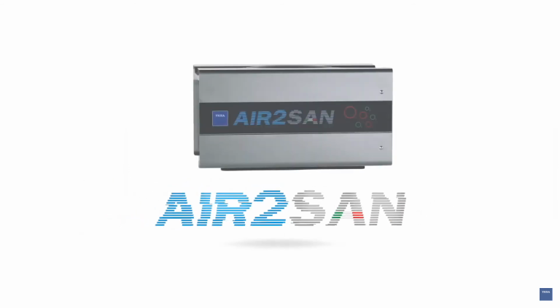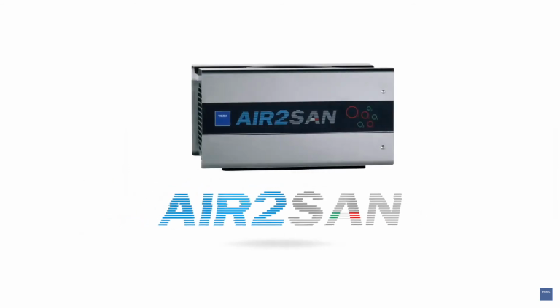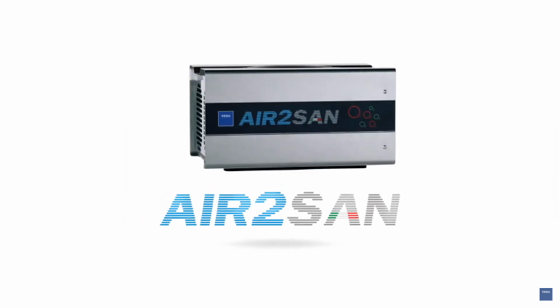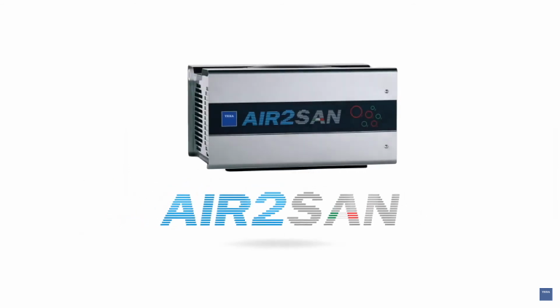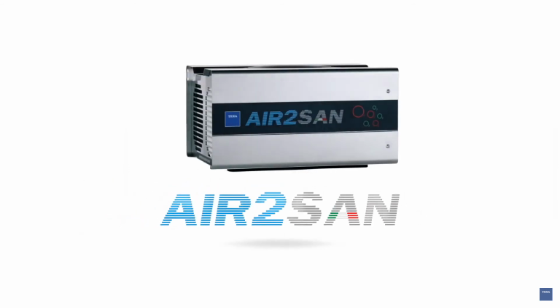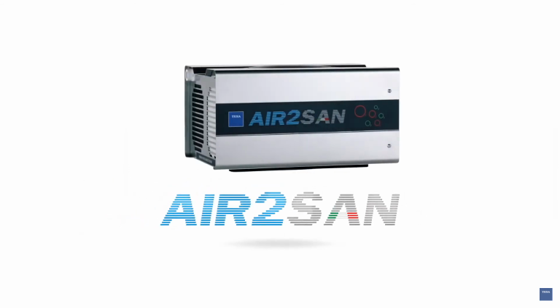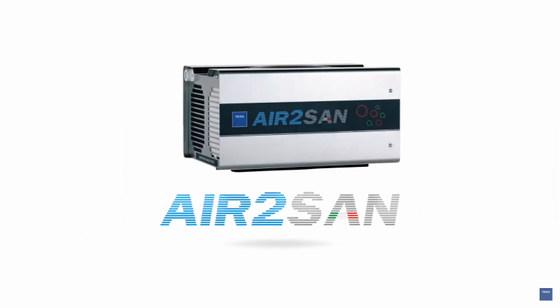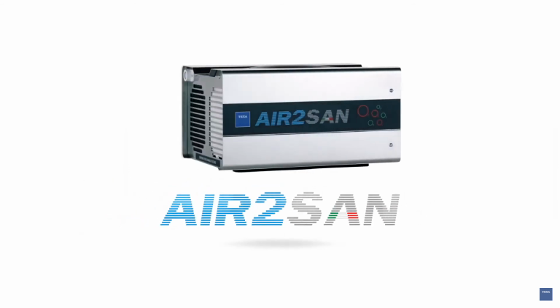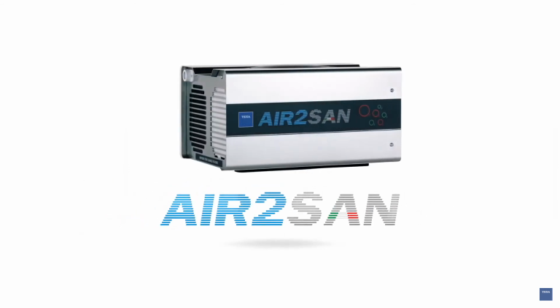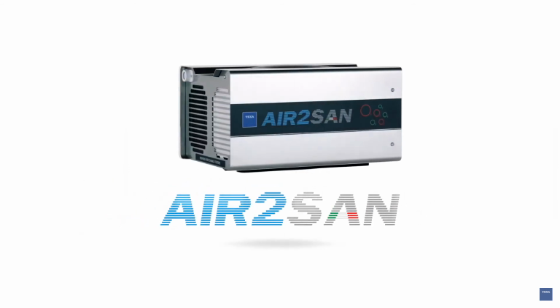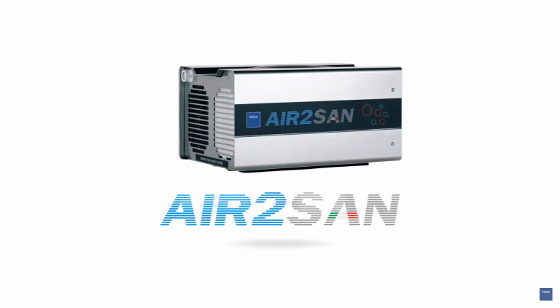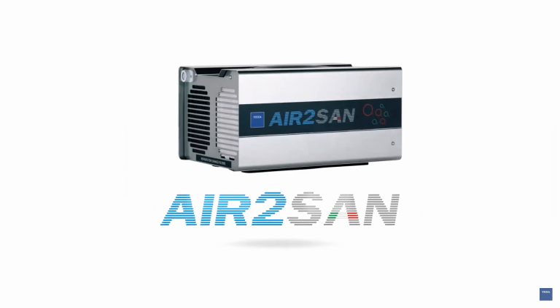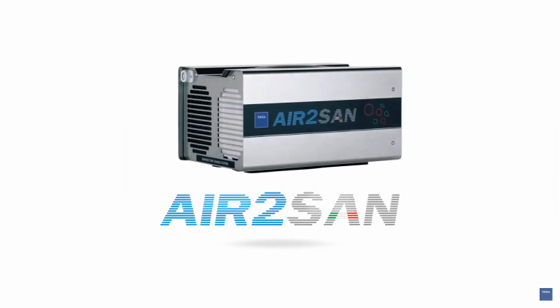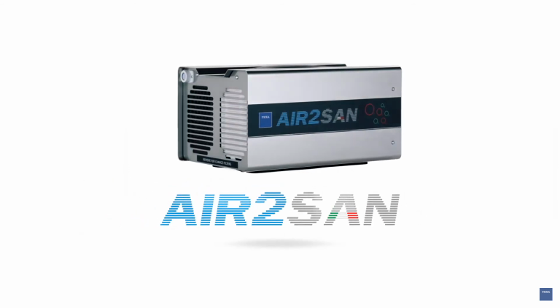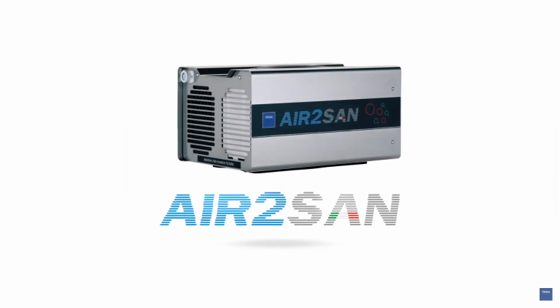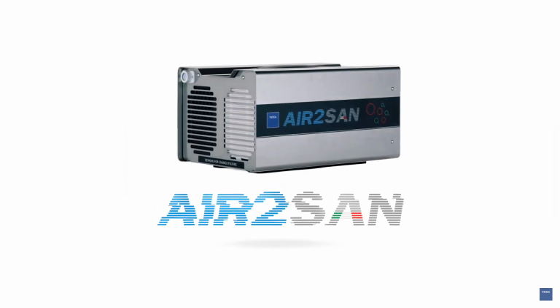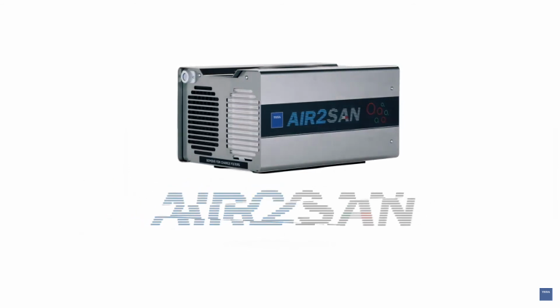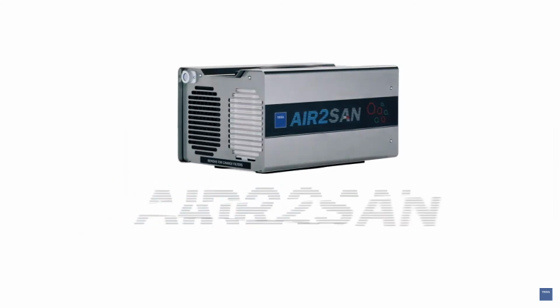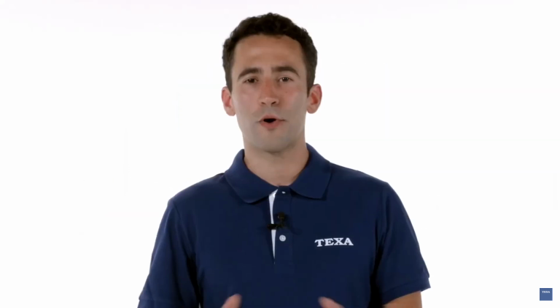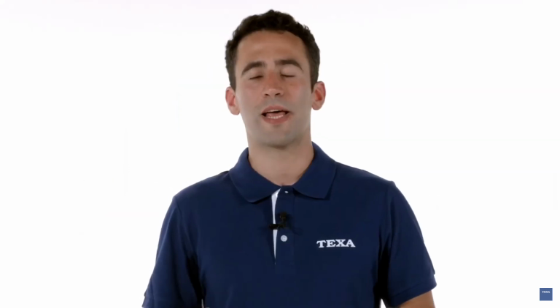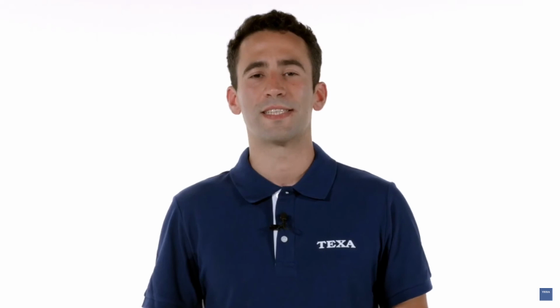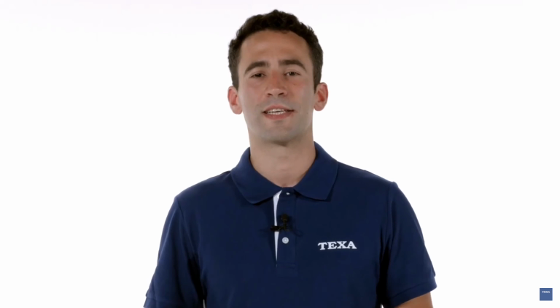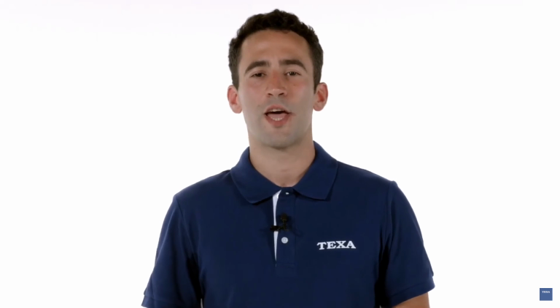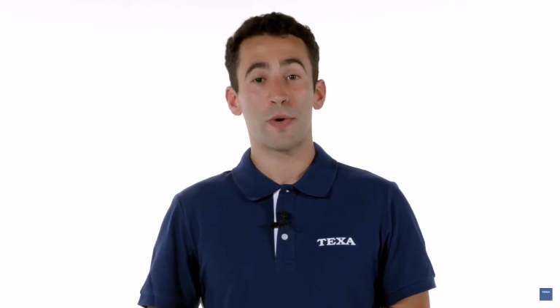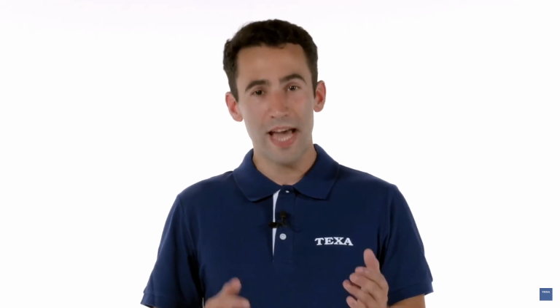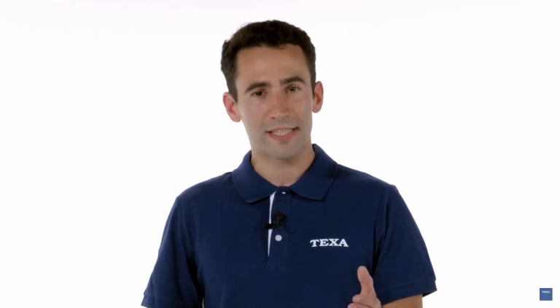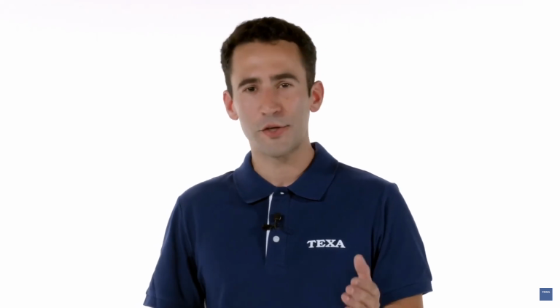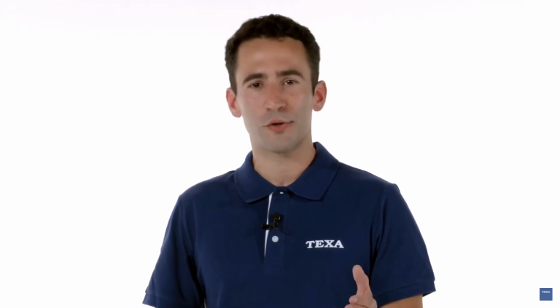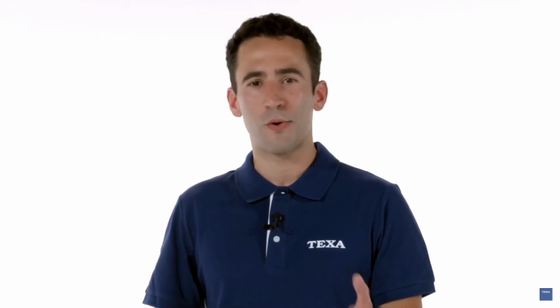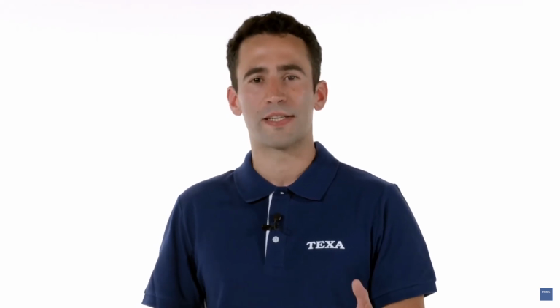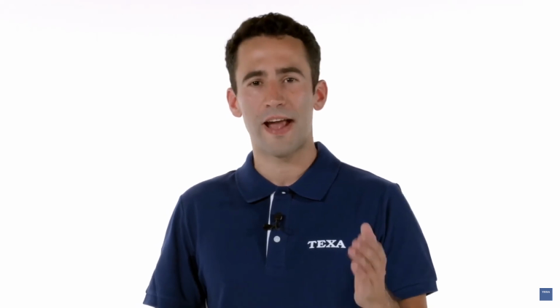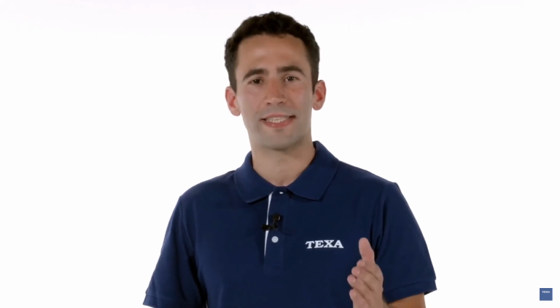Air2San is TEQSA's revolutionary solution for sanitizing vehicles and workplaces, with TEQSA's usual quality guaranteed.